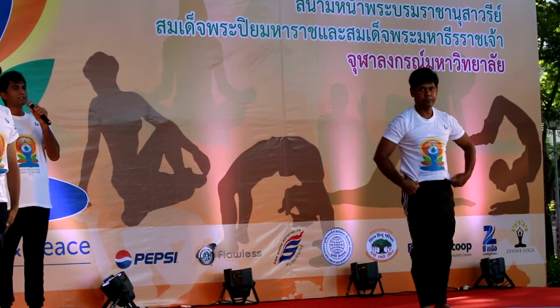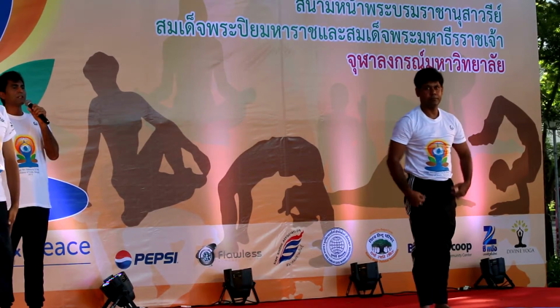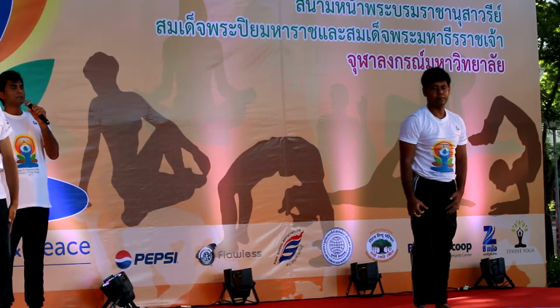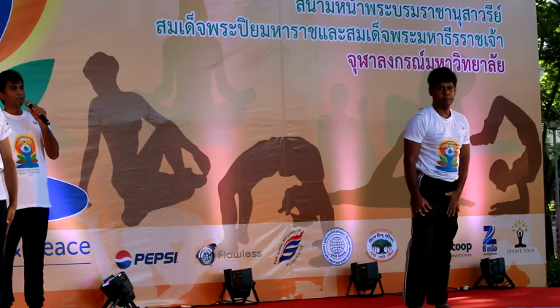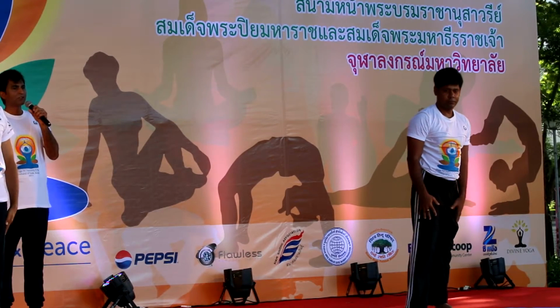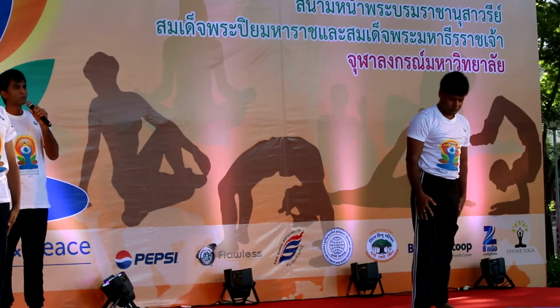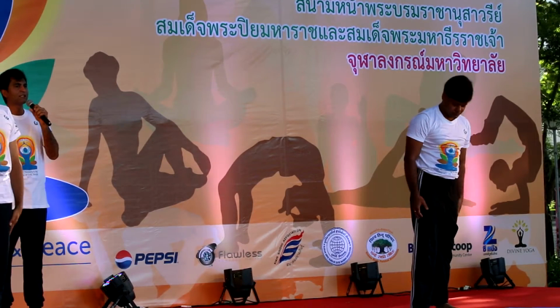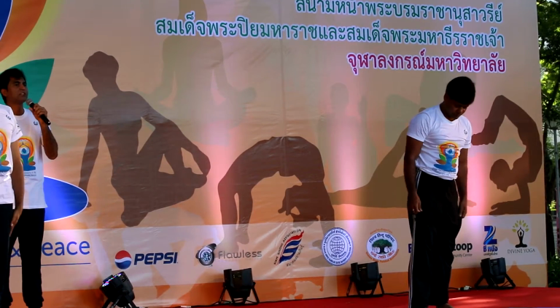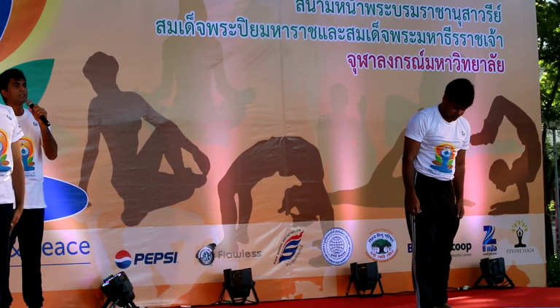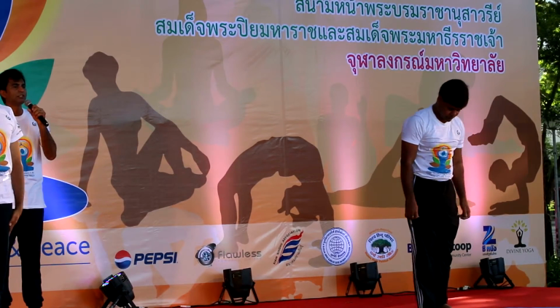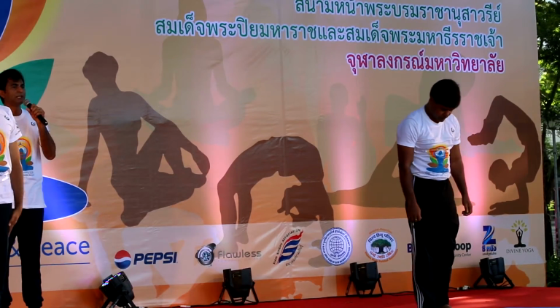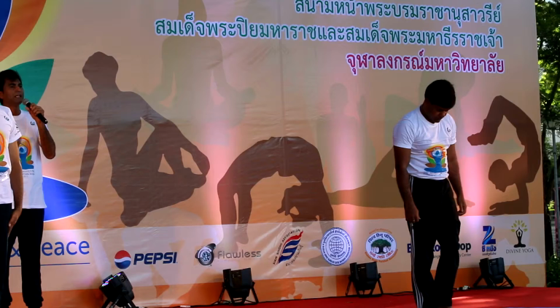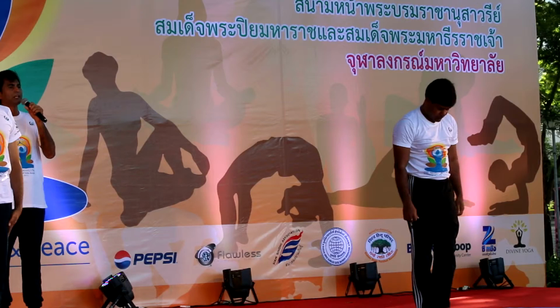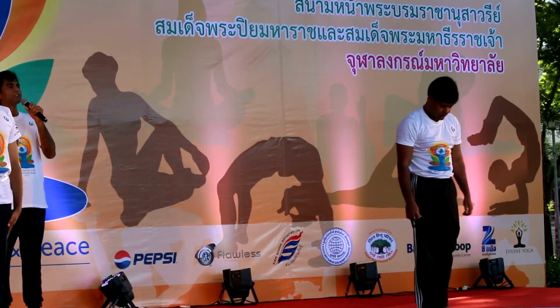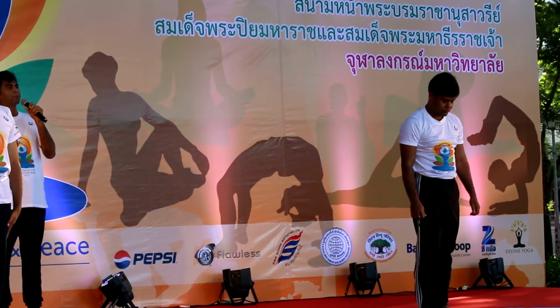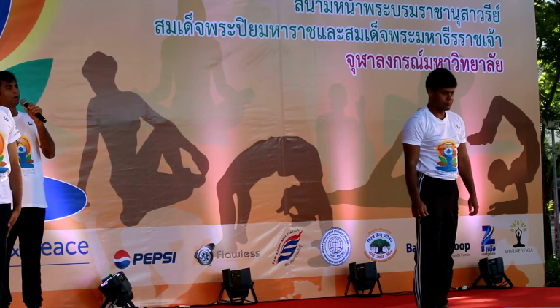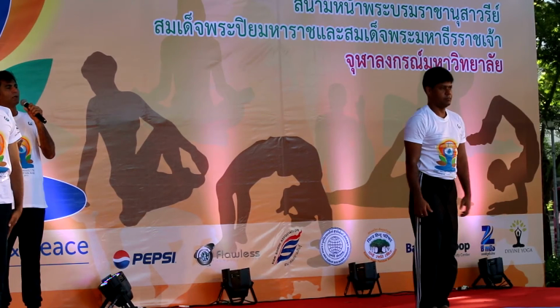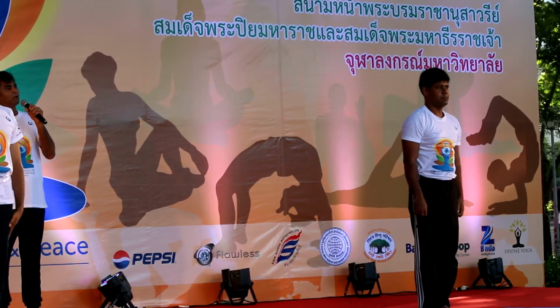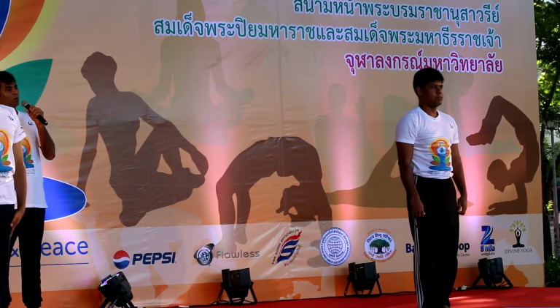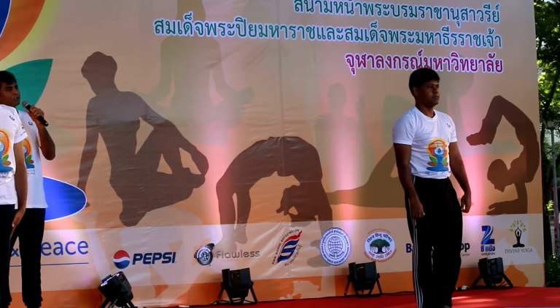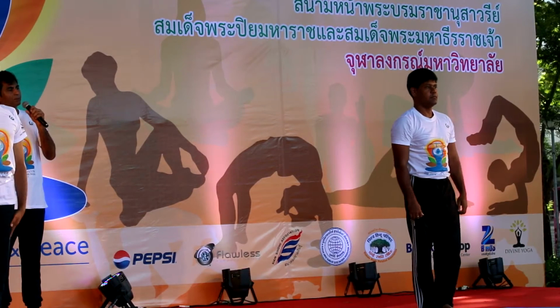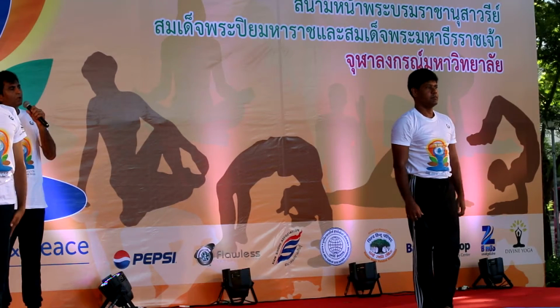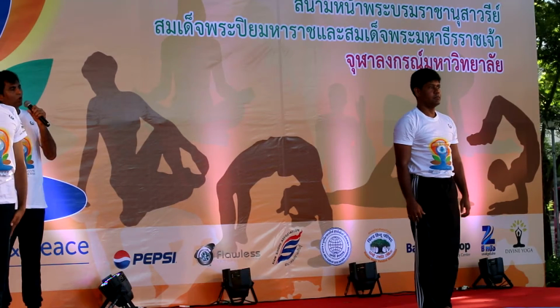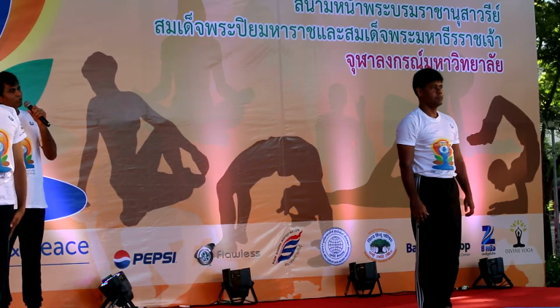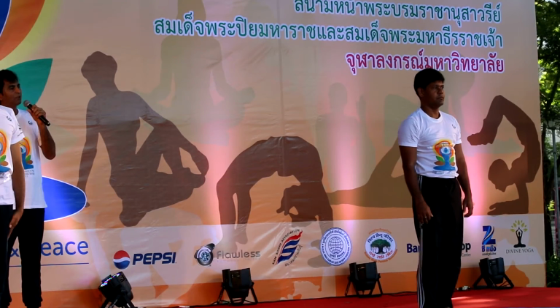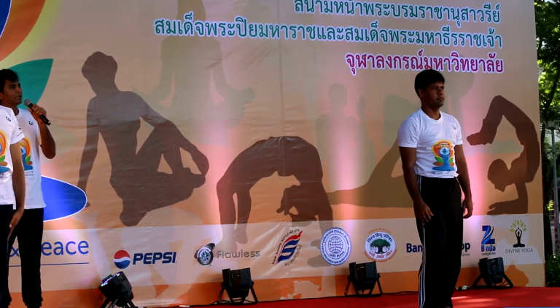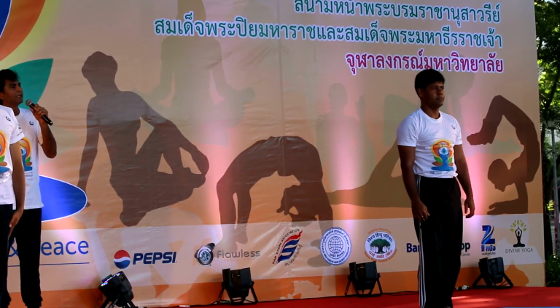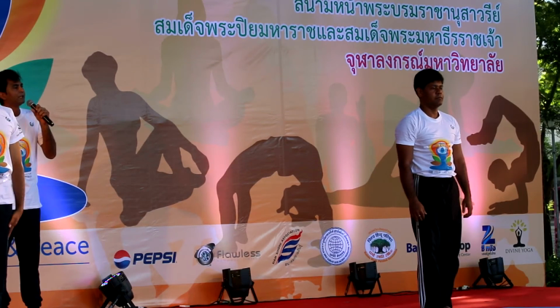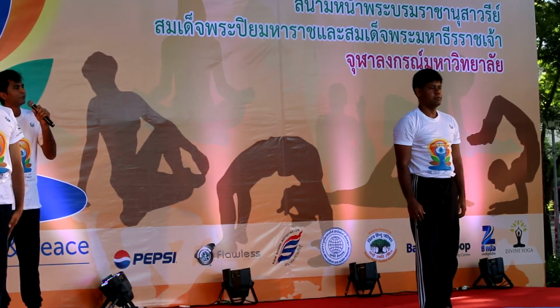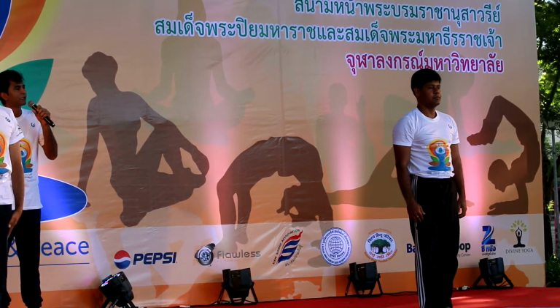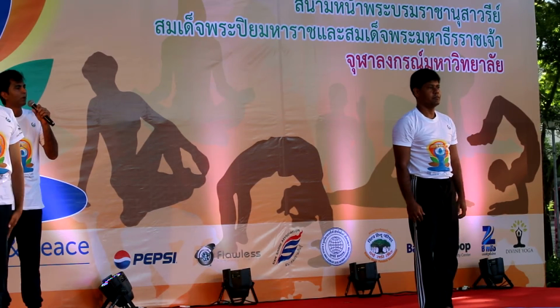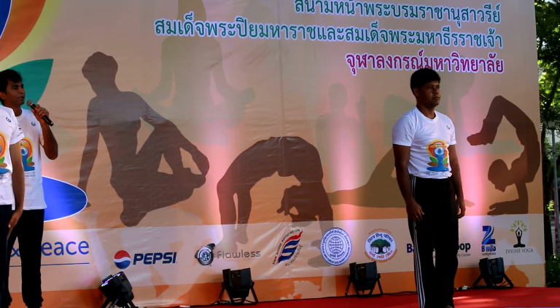If done in sequence, this practice of sun salutation increases the power, wisdom, and longevity in the physical body.